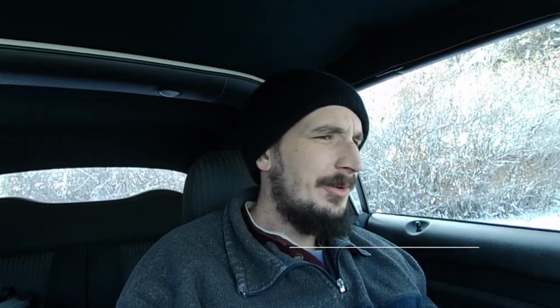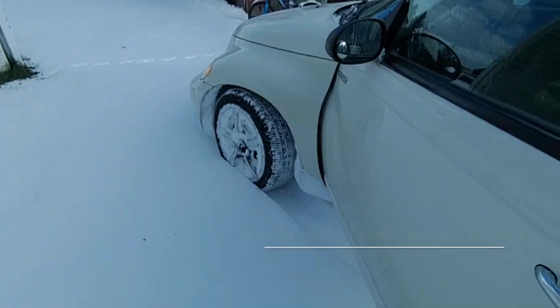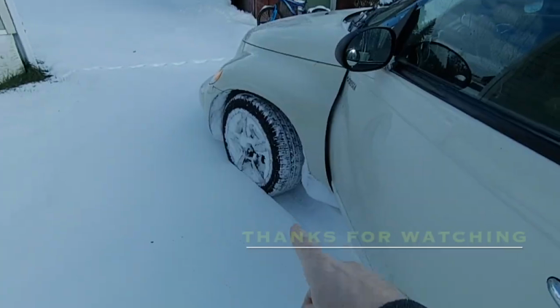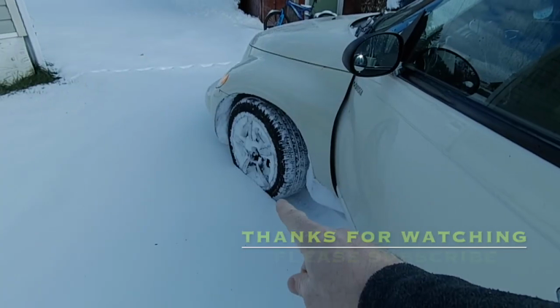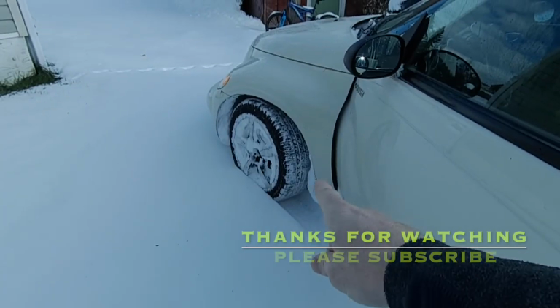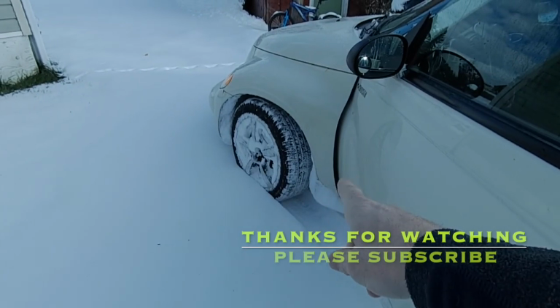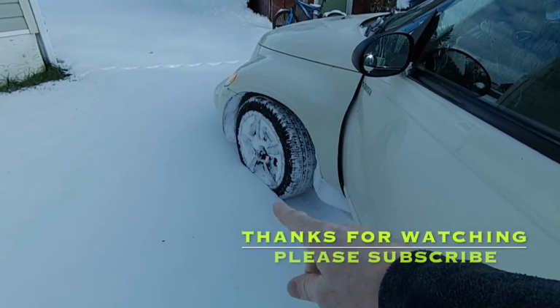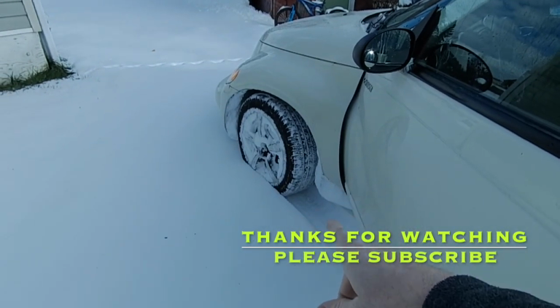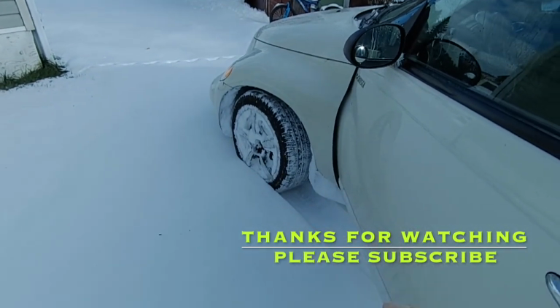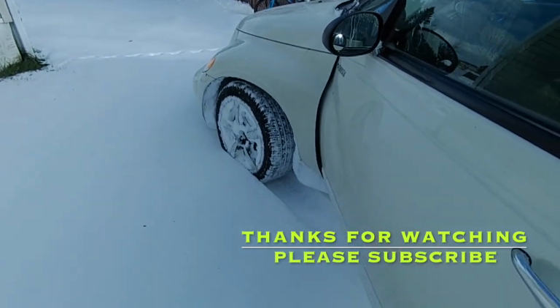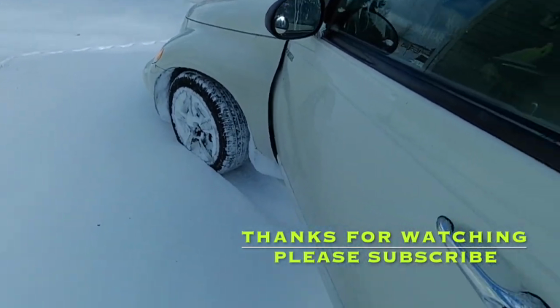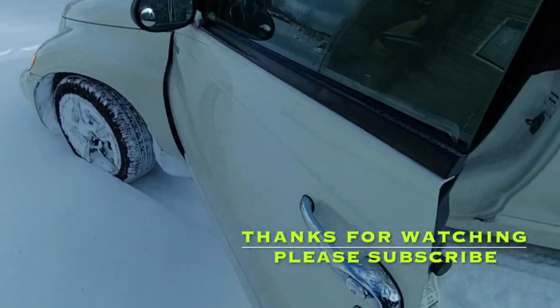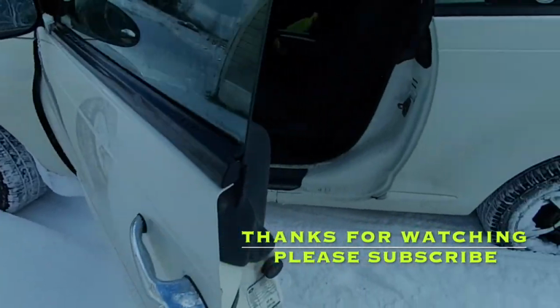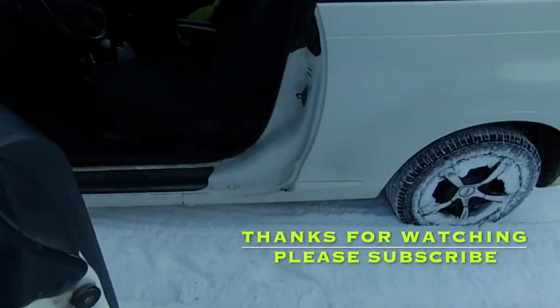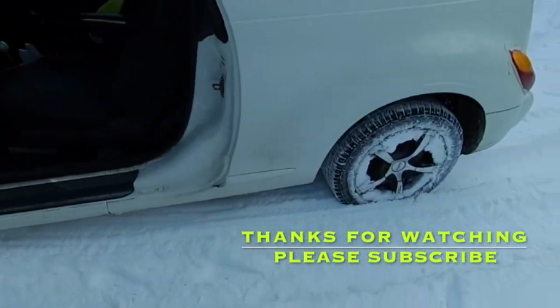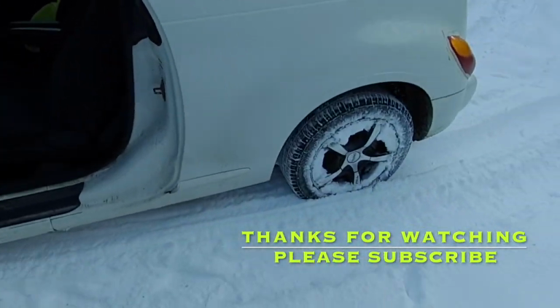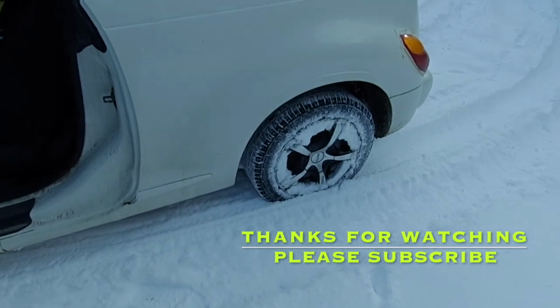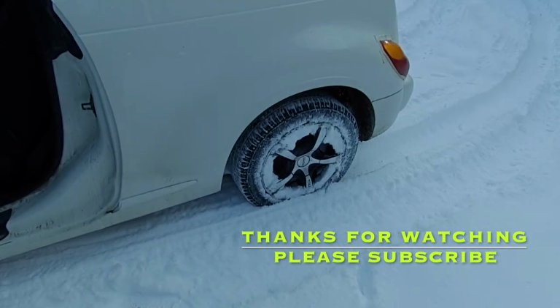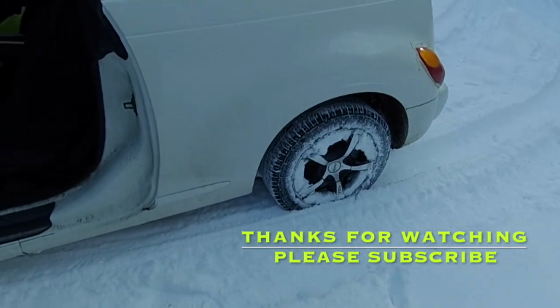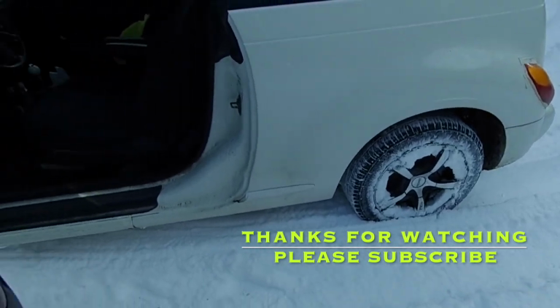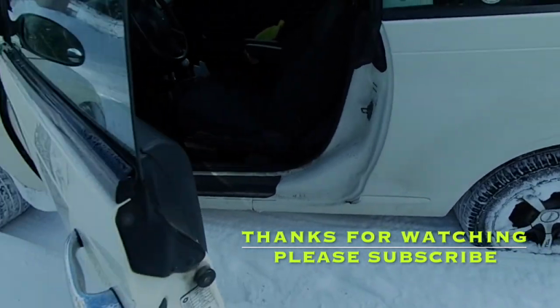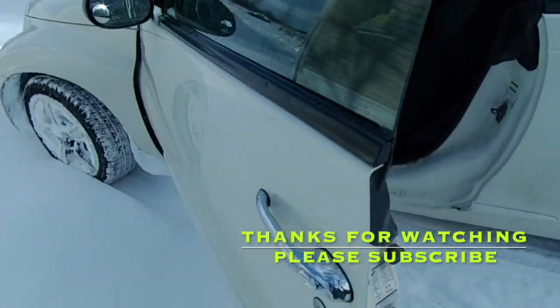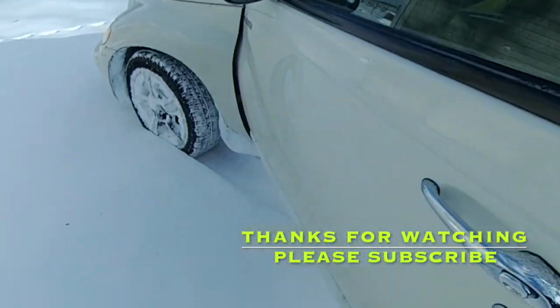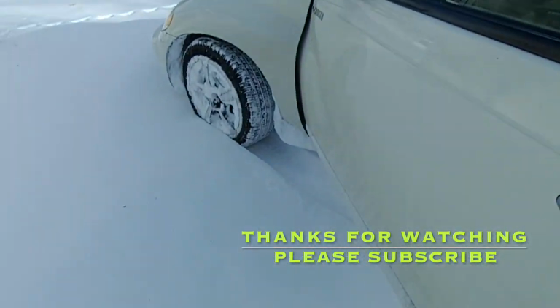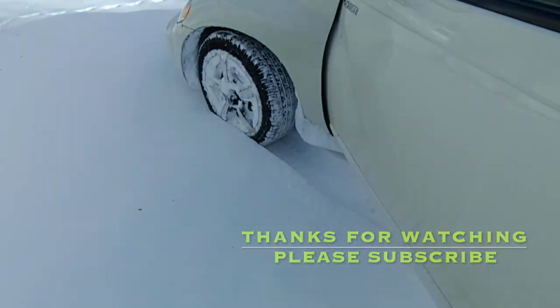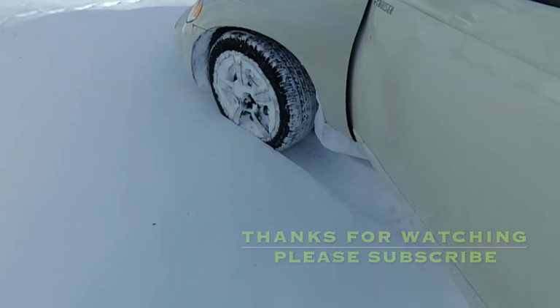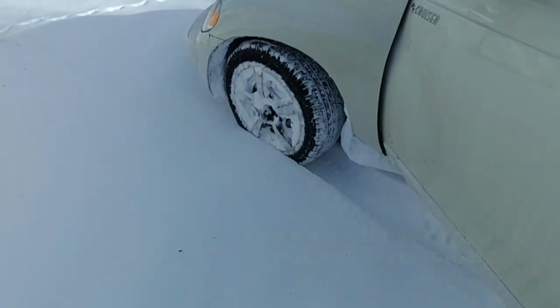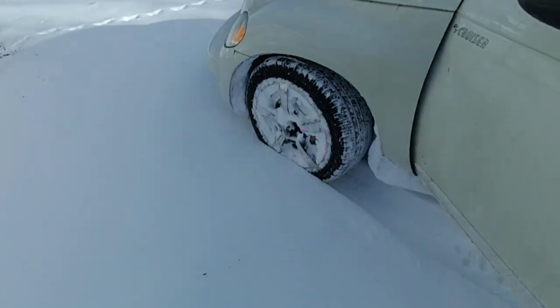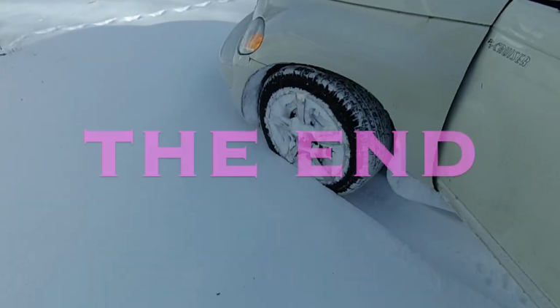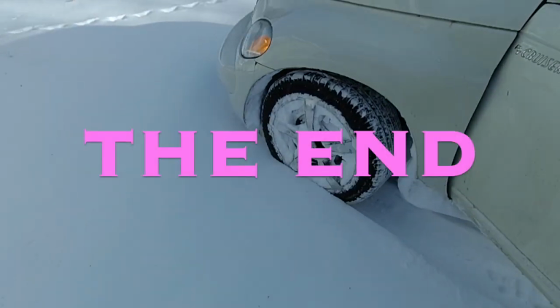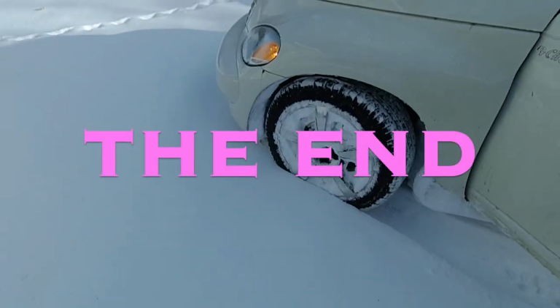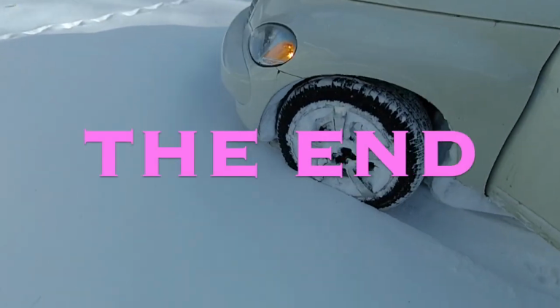Now I have completely loaded my rims up with snow, so when I get back out onto the highway I'm probably going to have a terrible vibration.